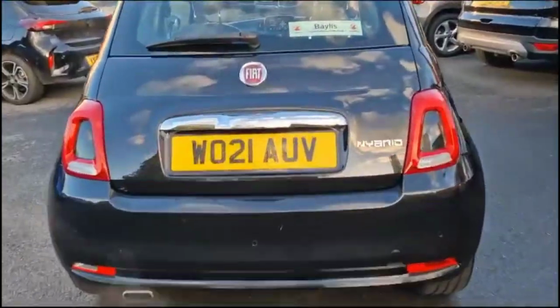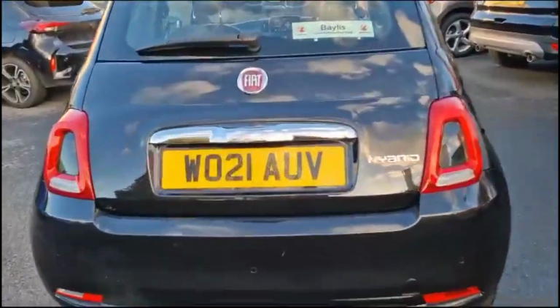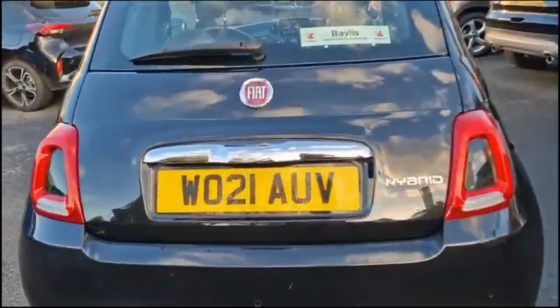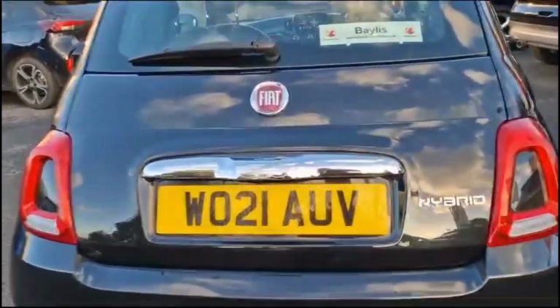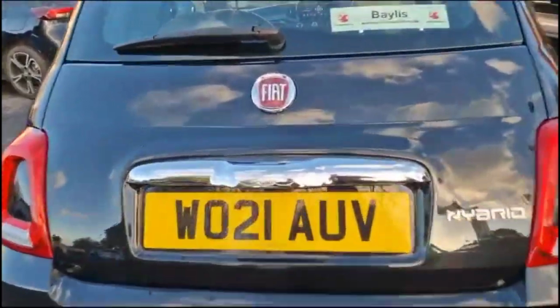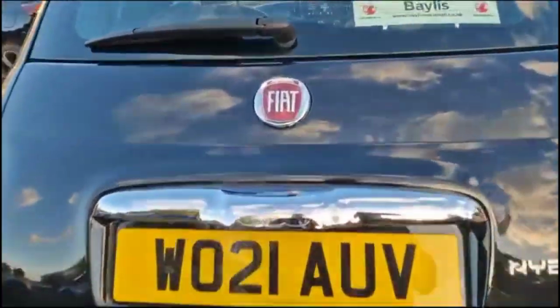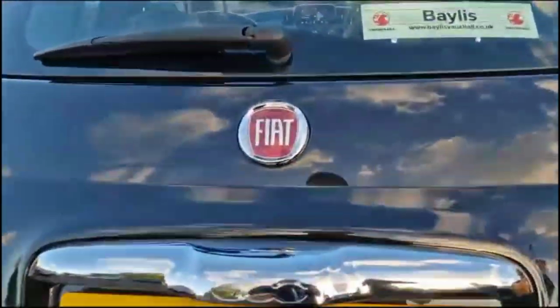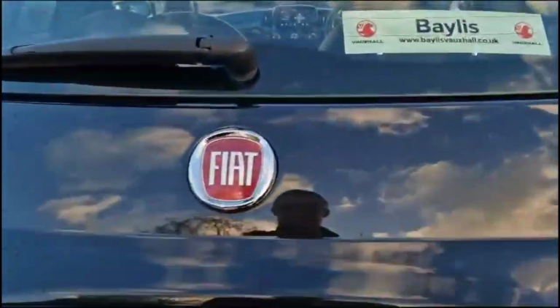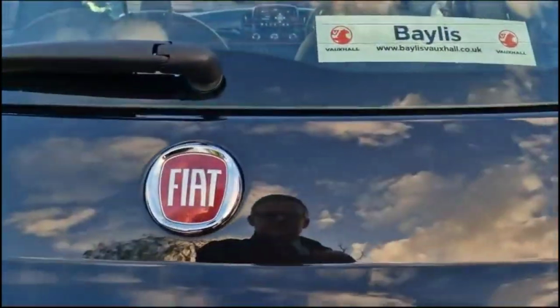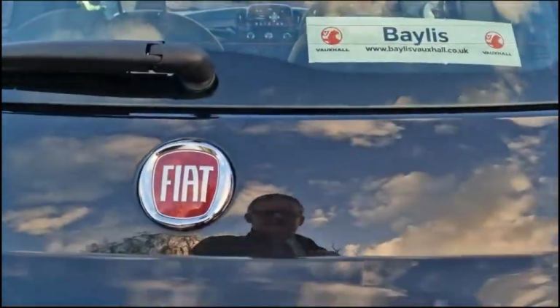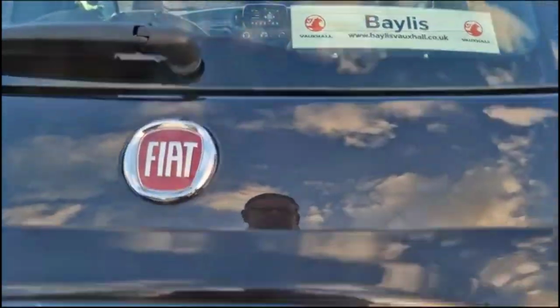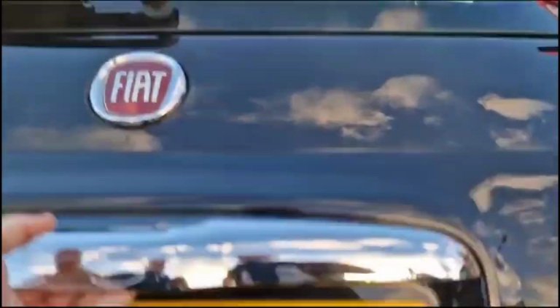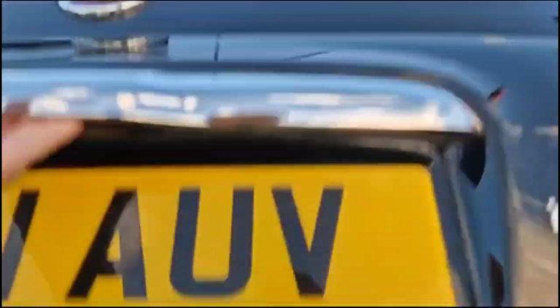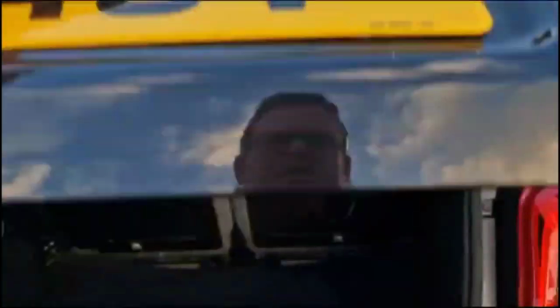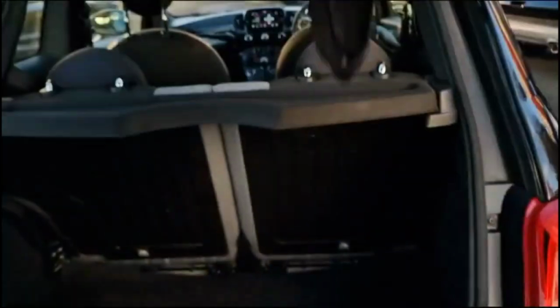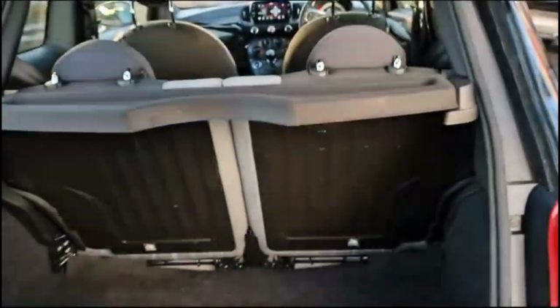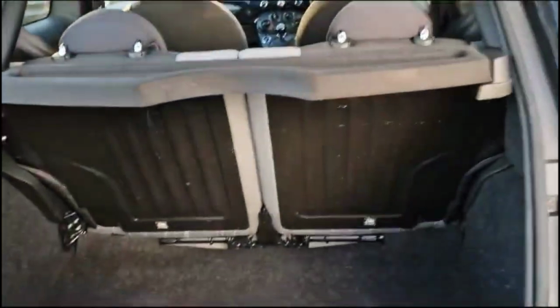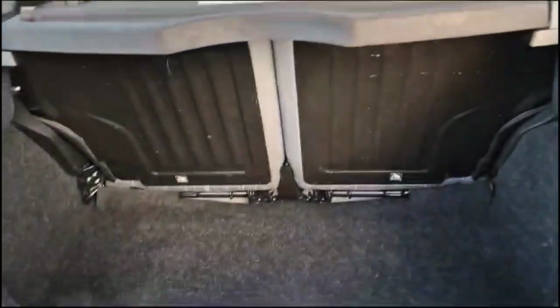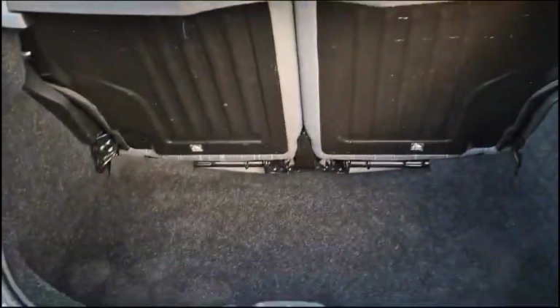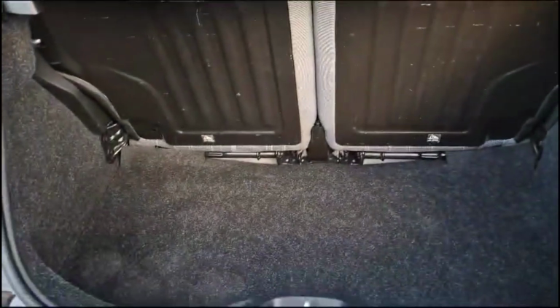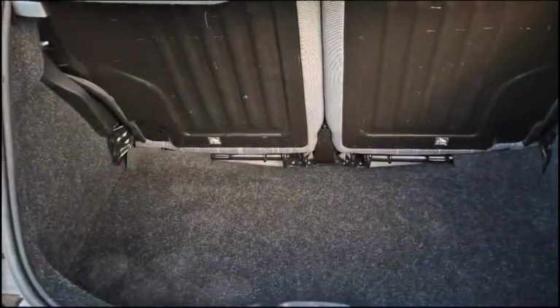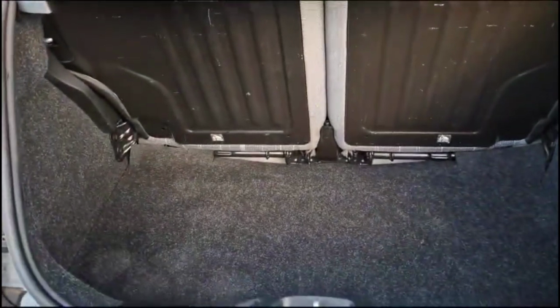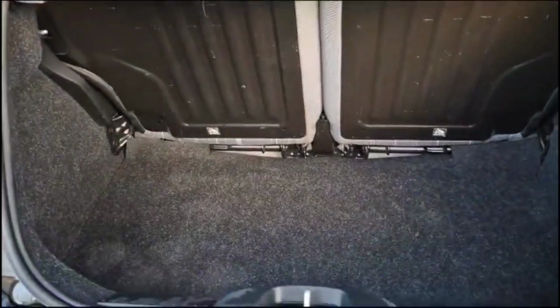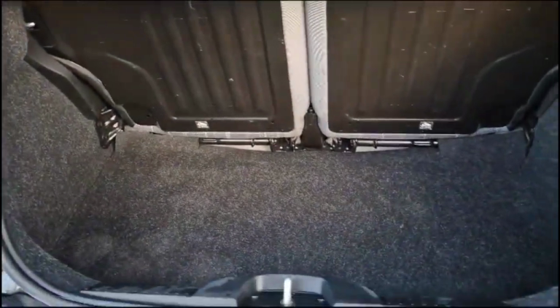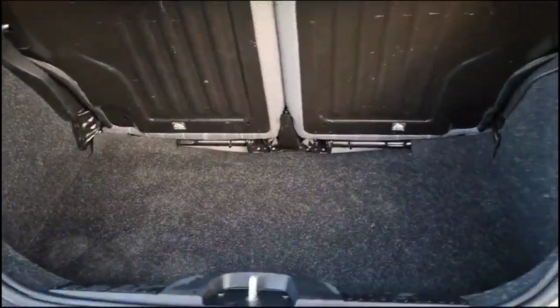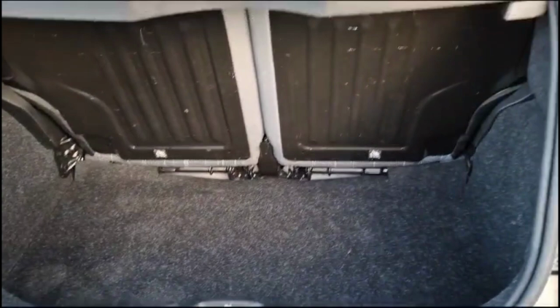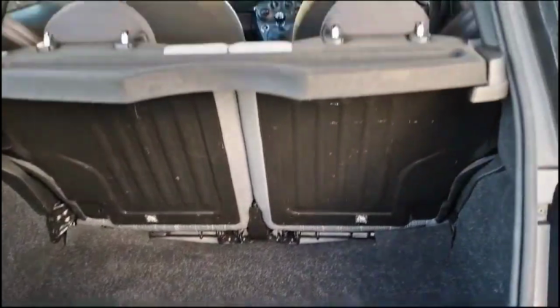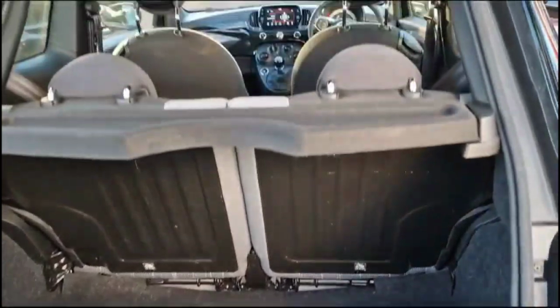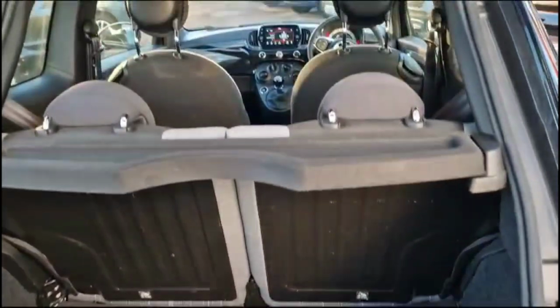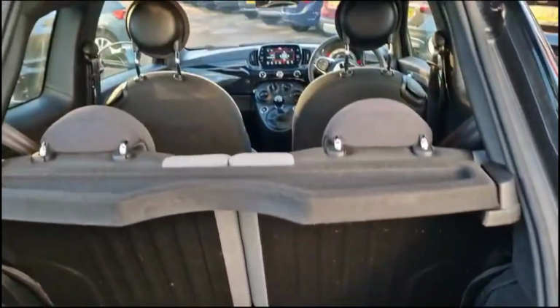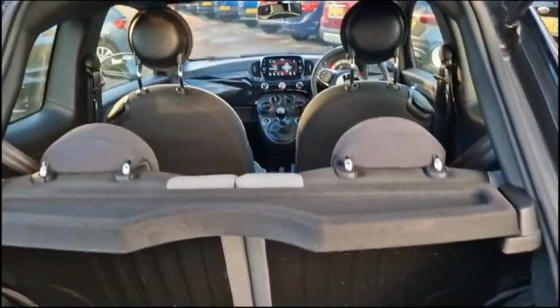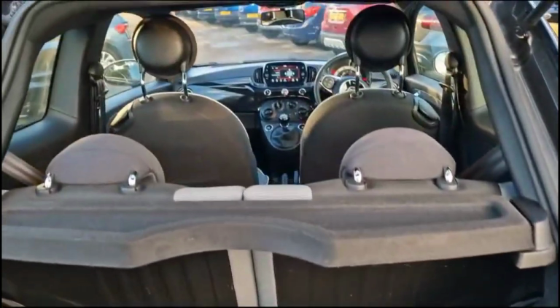As we open the tailgate, you'll find a spacious boot with a 50-50 split folding rear seat.